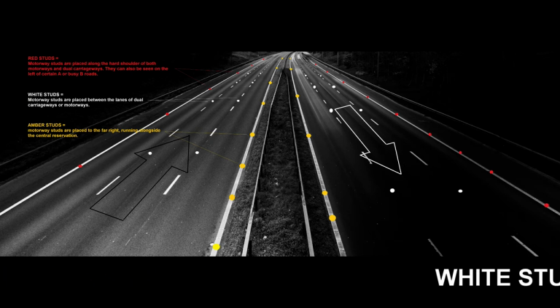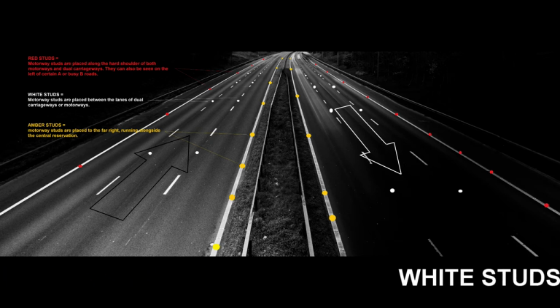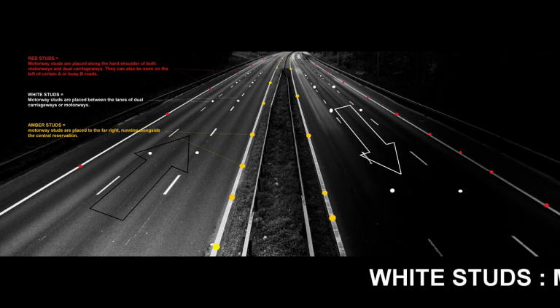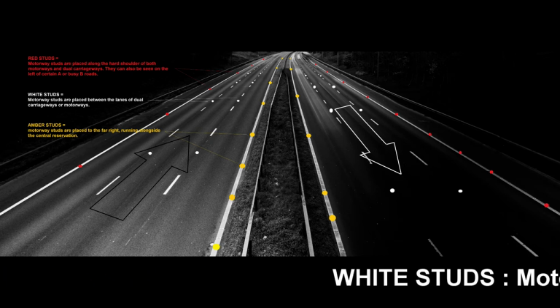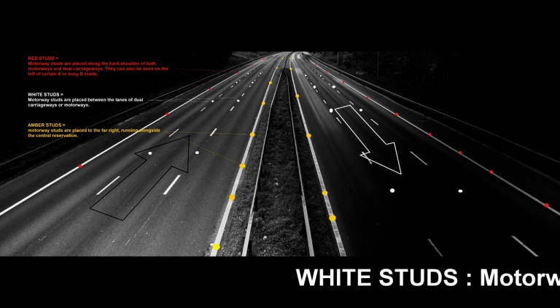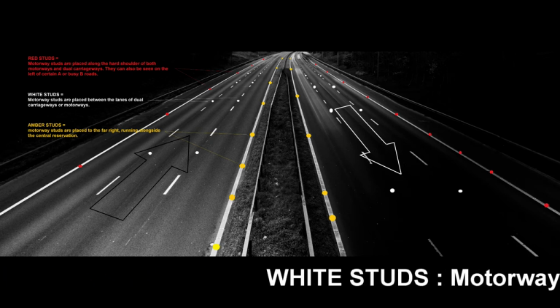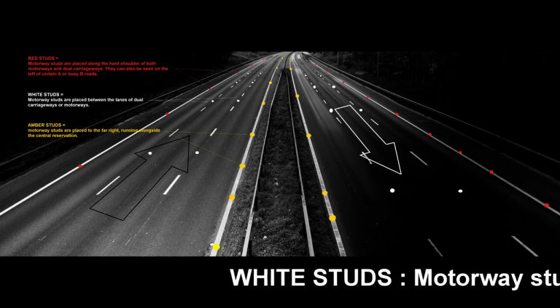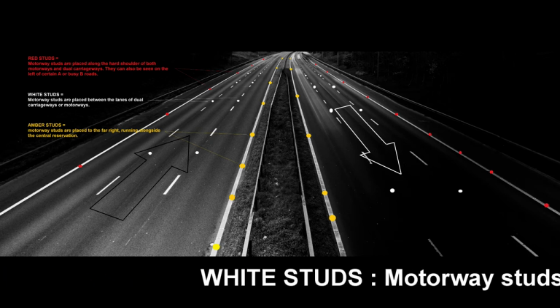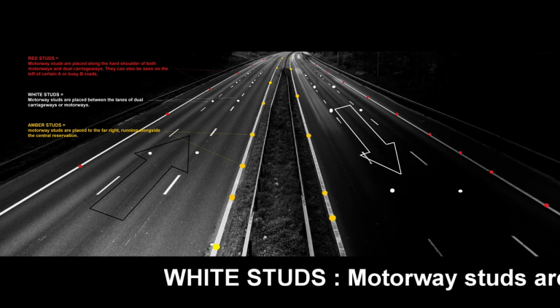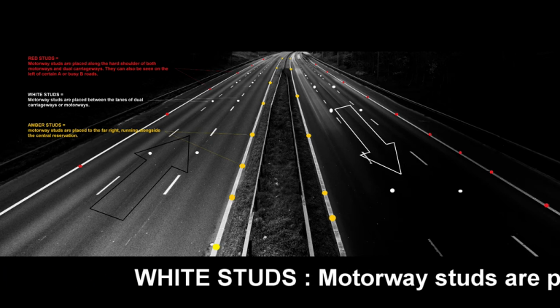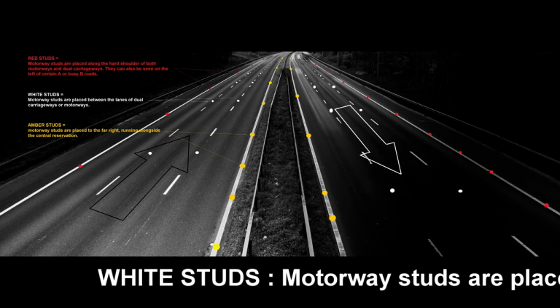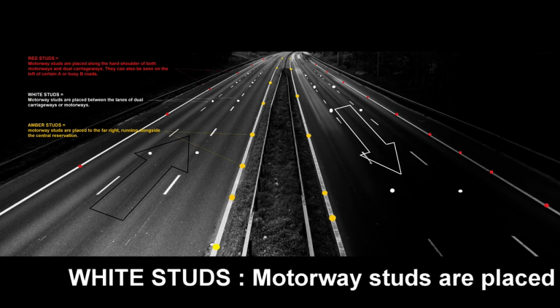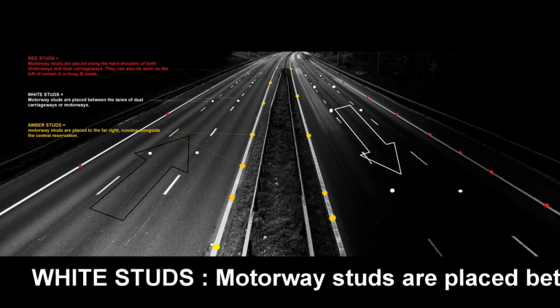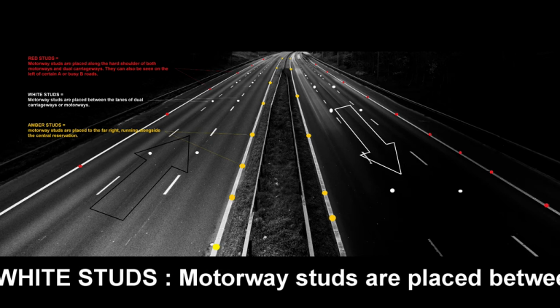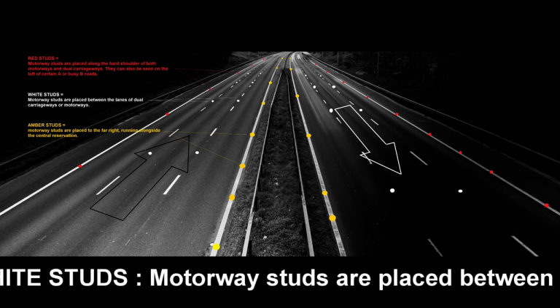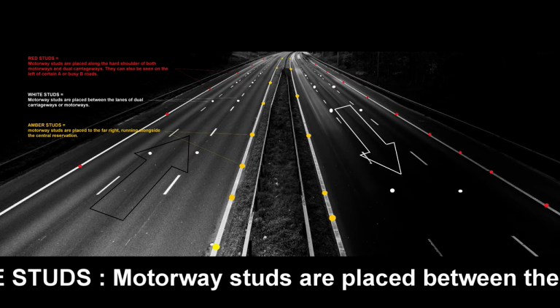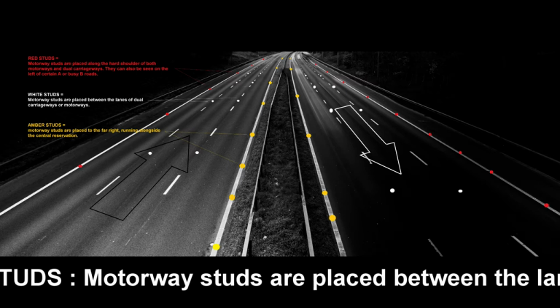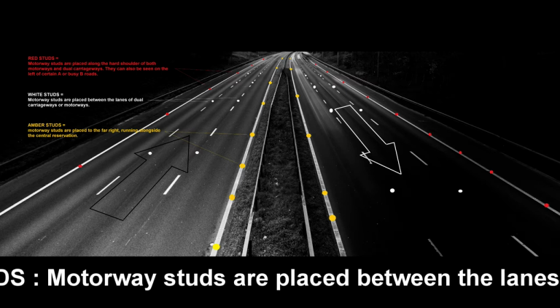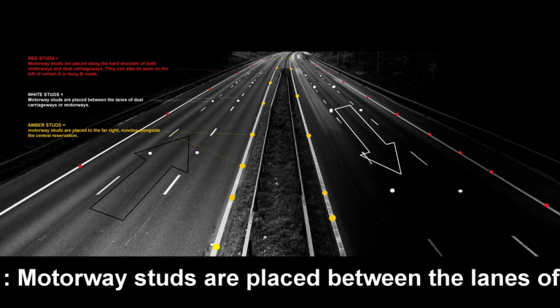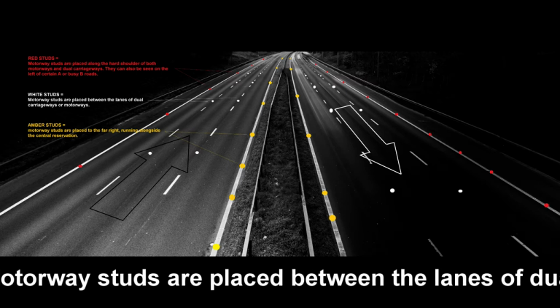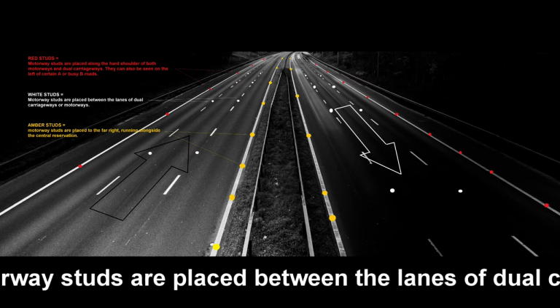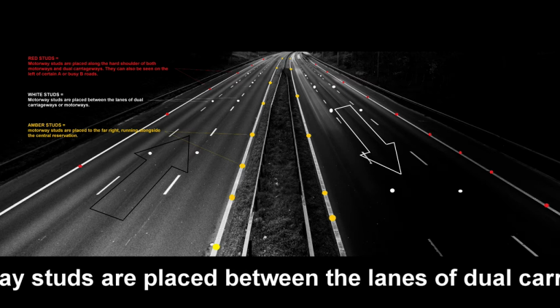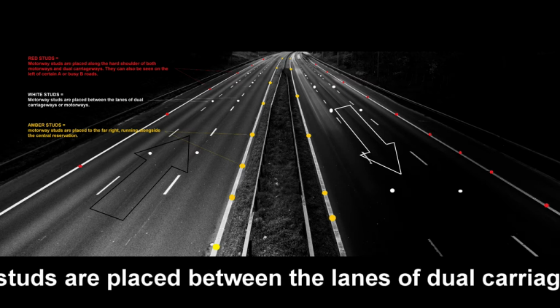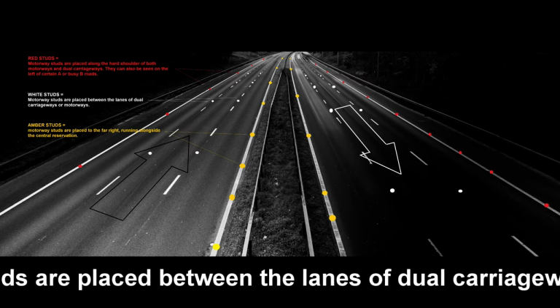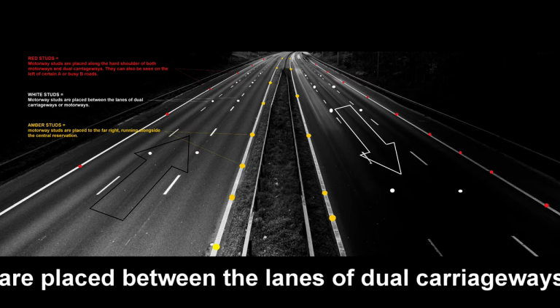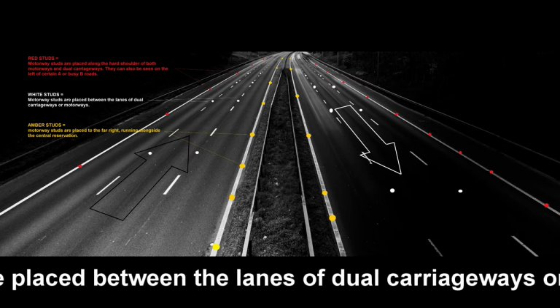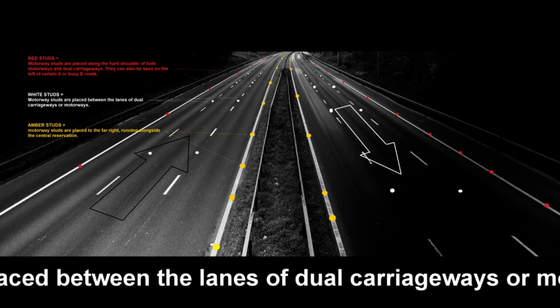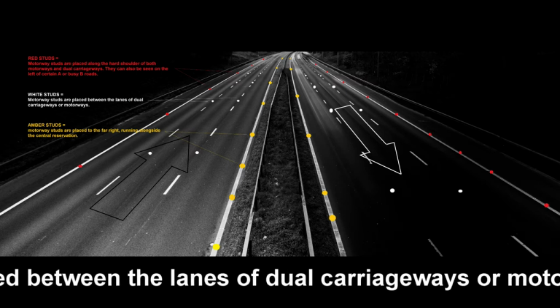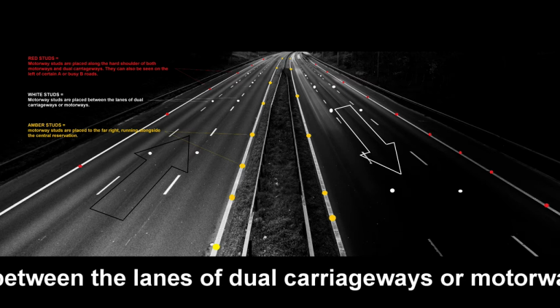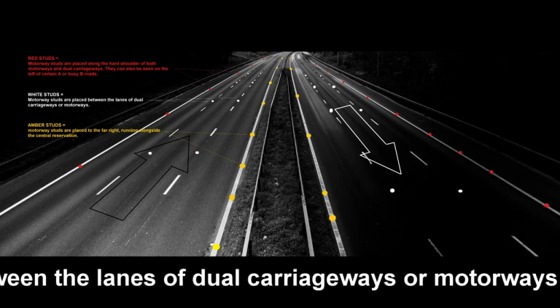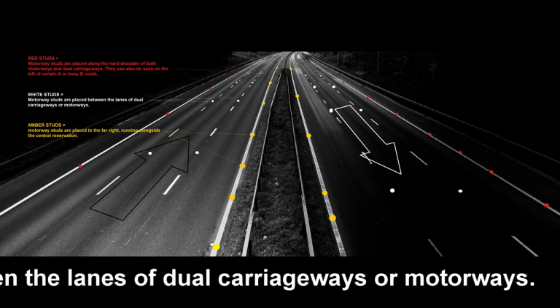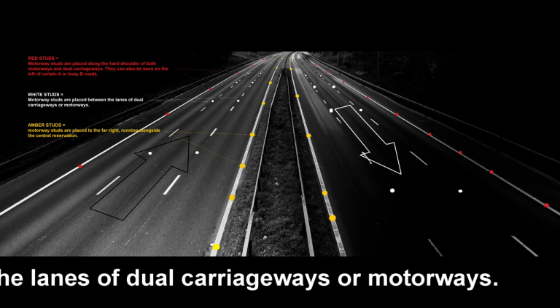White studs. Motorway studs are placed between the lanes of dual carriageways or motorways.